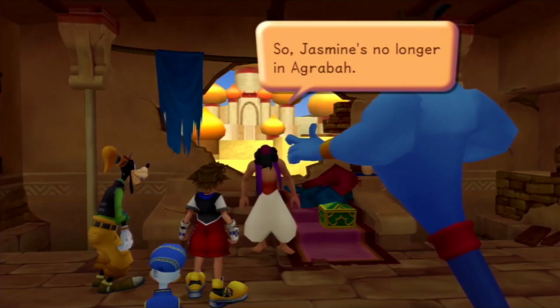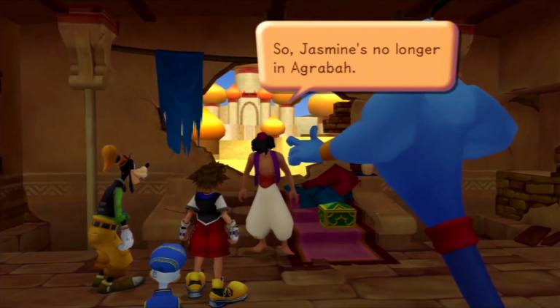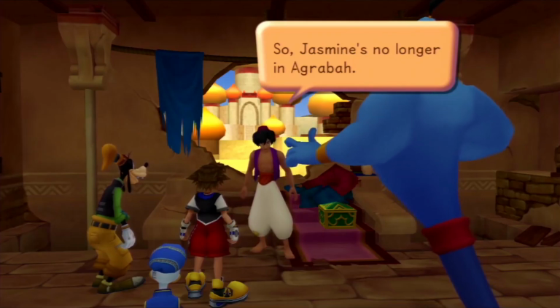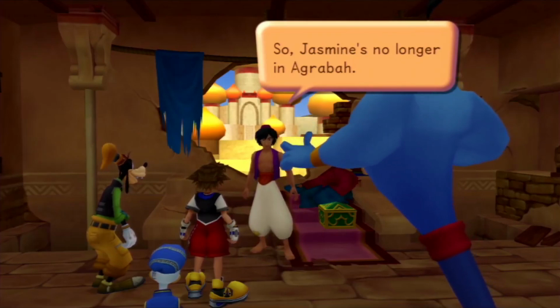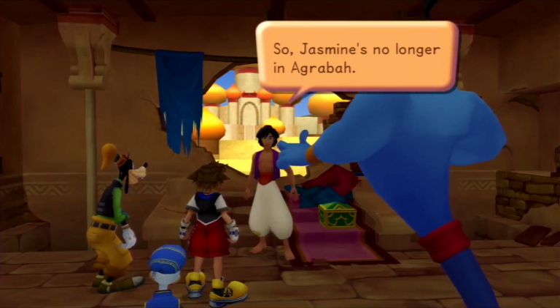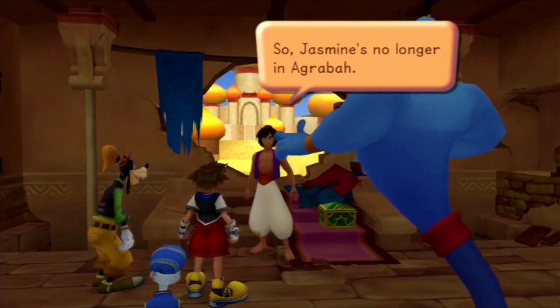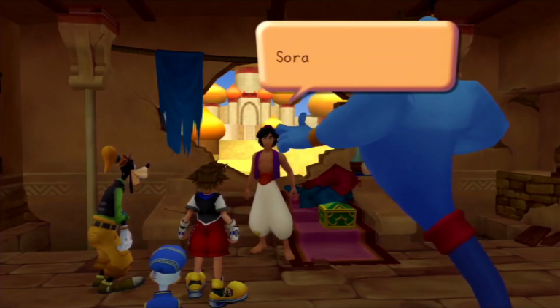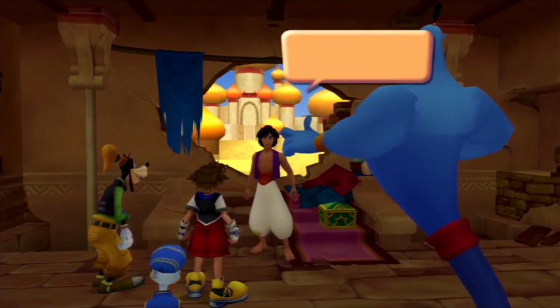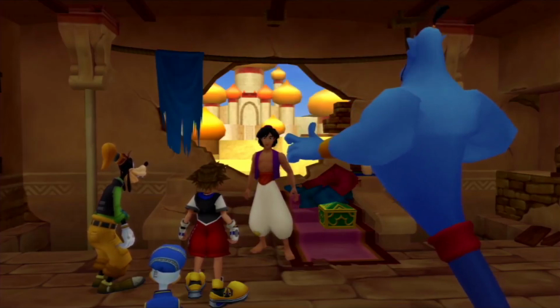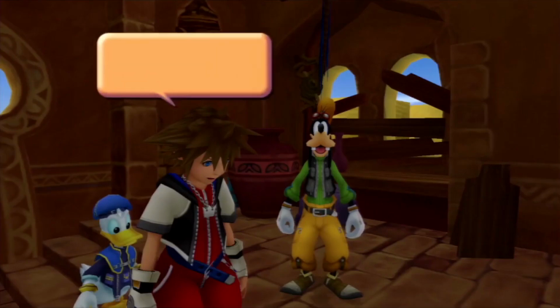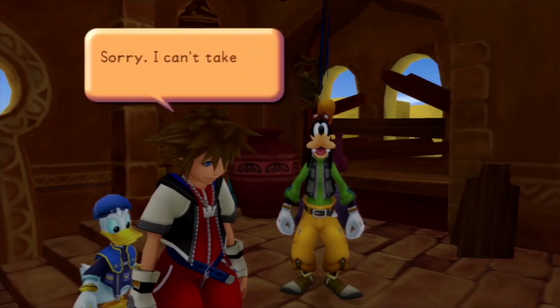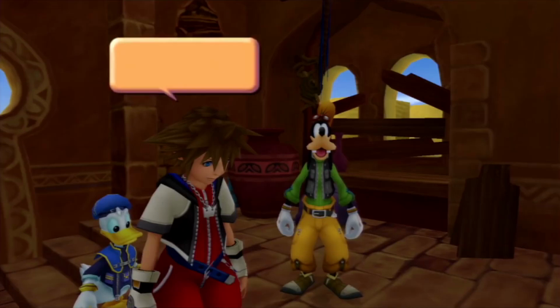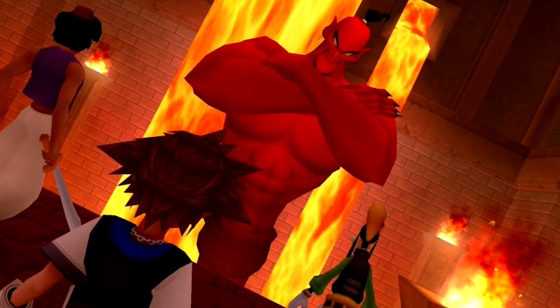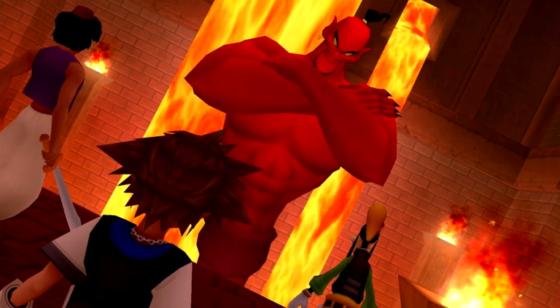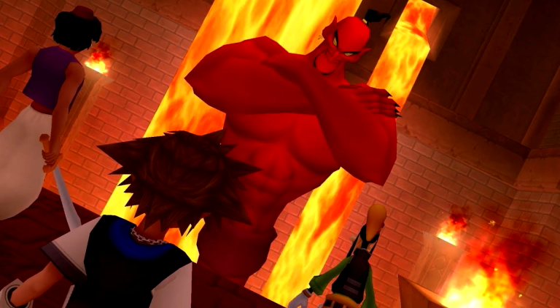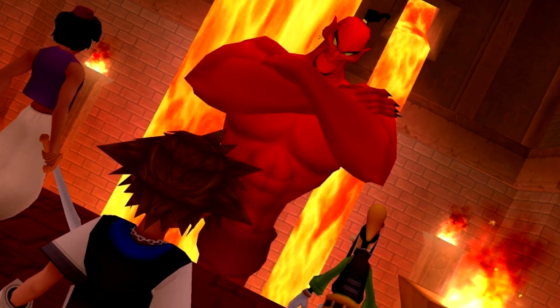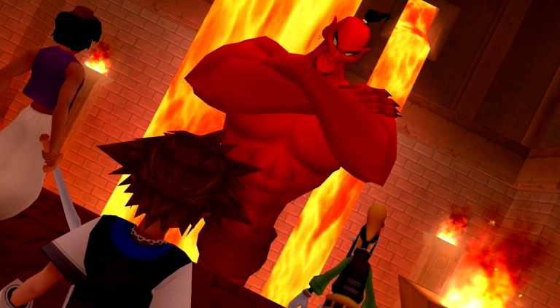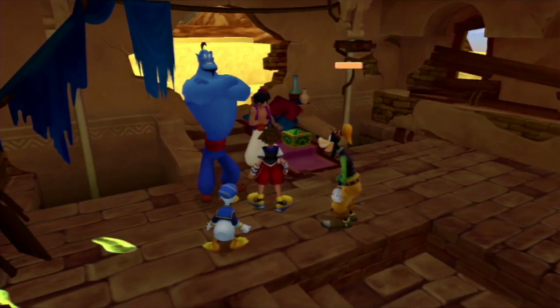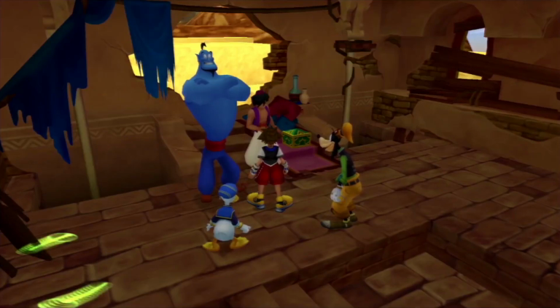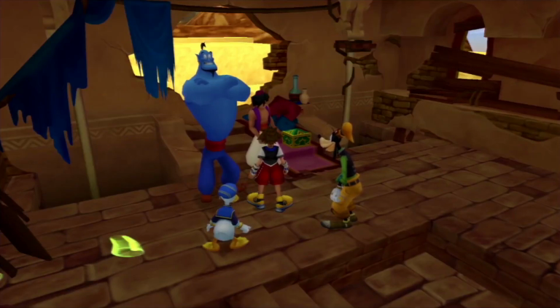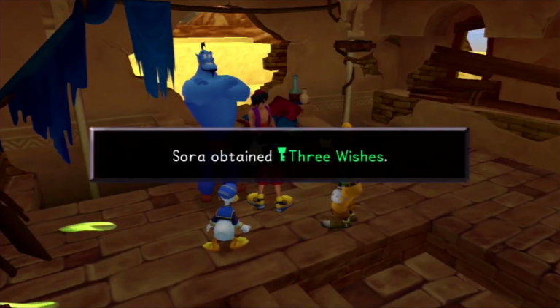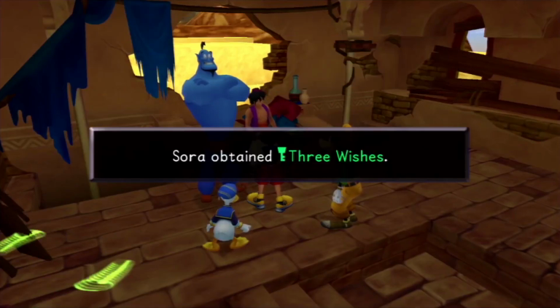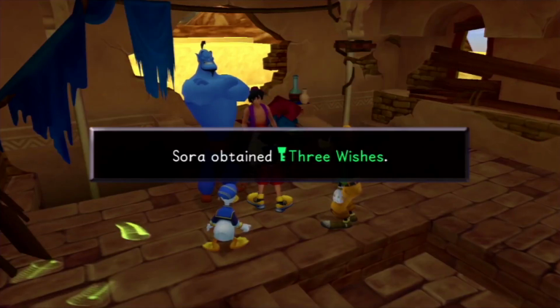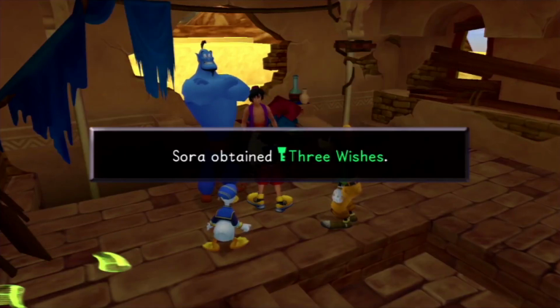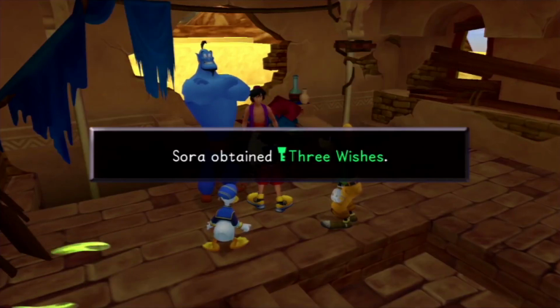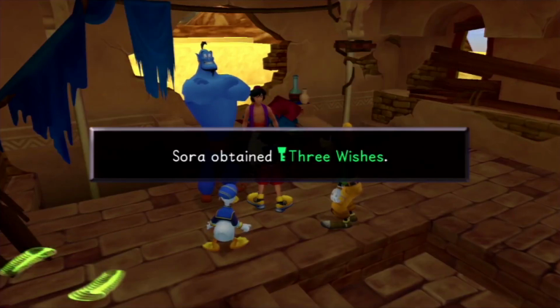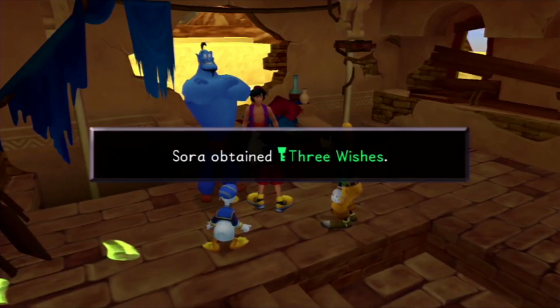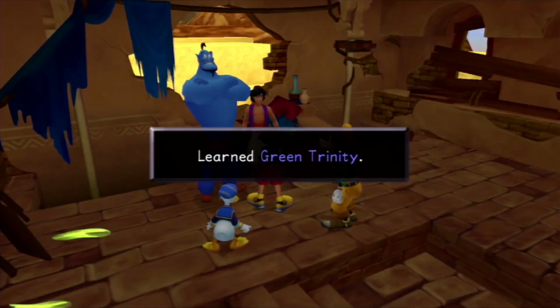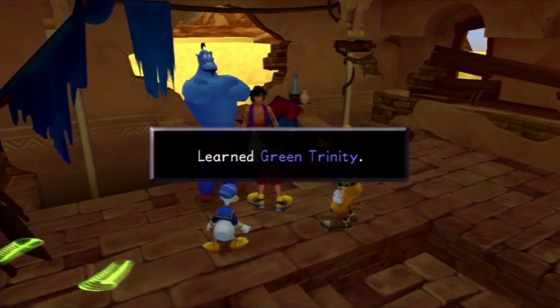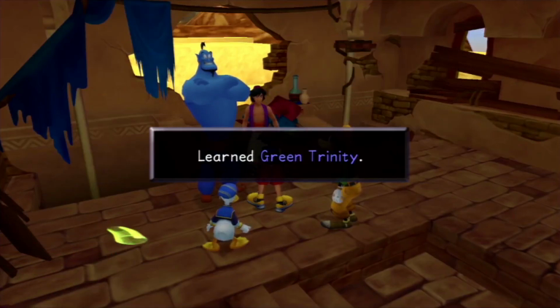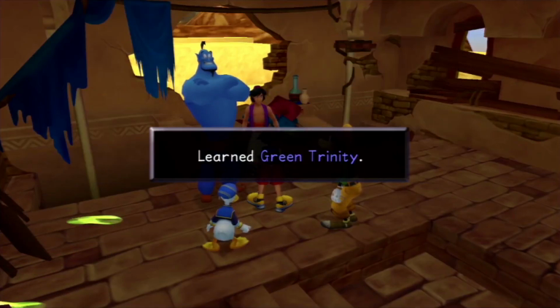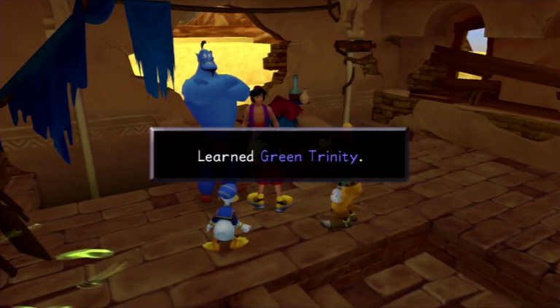Let's start with how you're able to access Green Trinities. At the end of Agrabah's story after defeating Jafar, Aladdin will give you the three wishes he played, and then the Green Trinity activation will come with it.